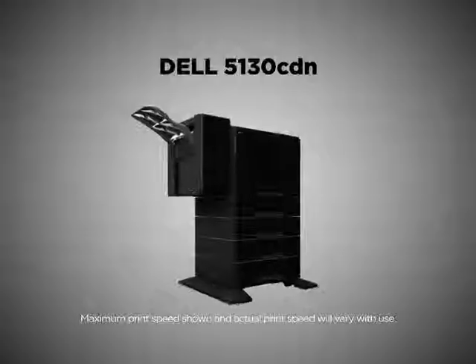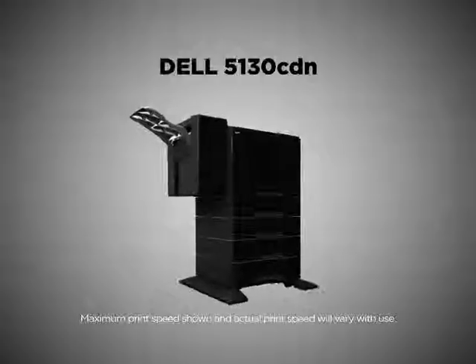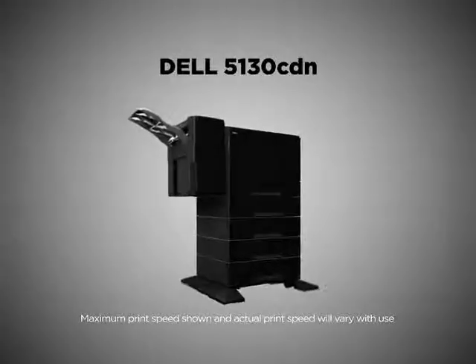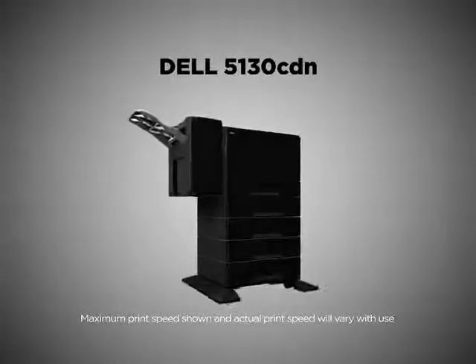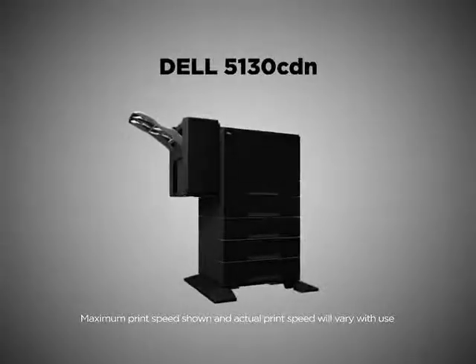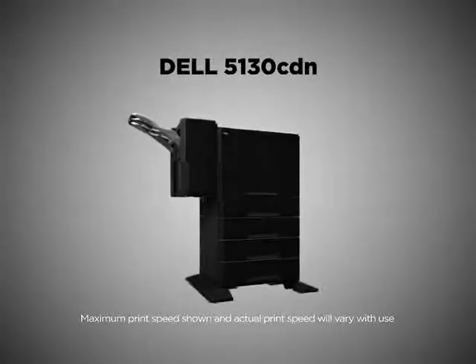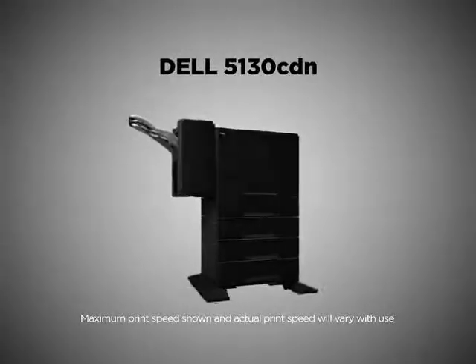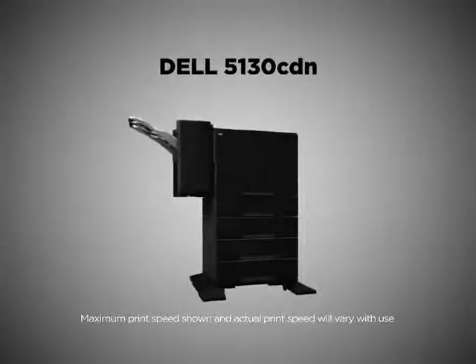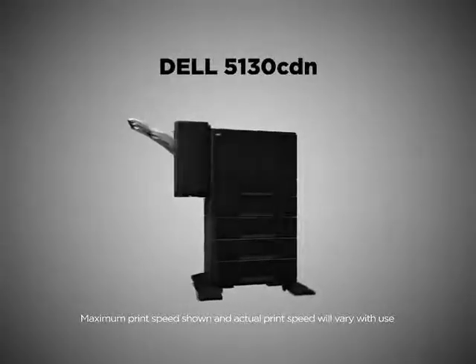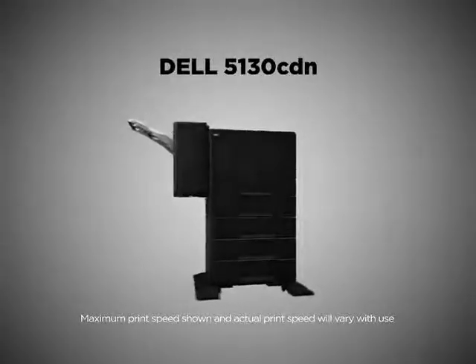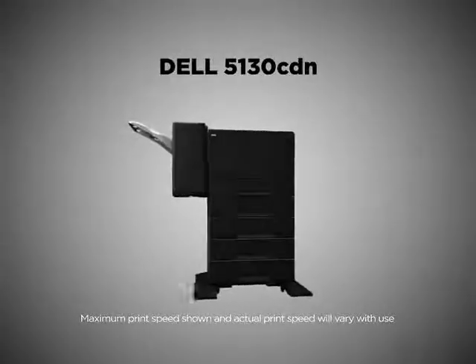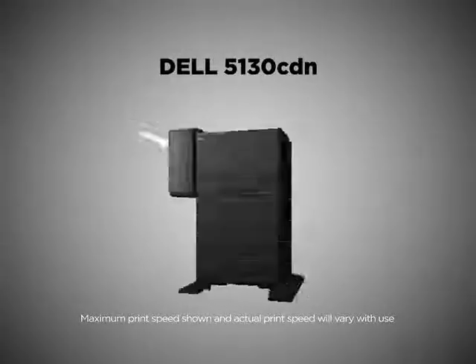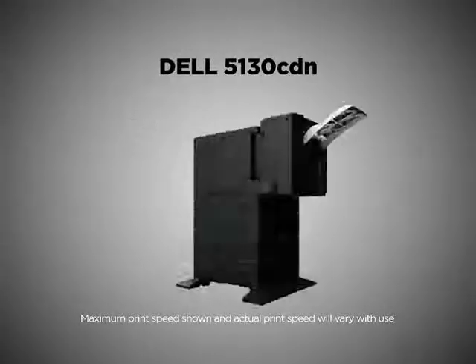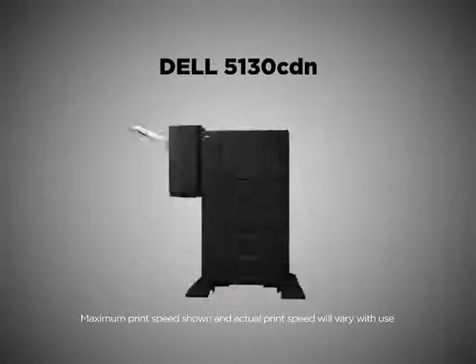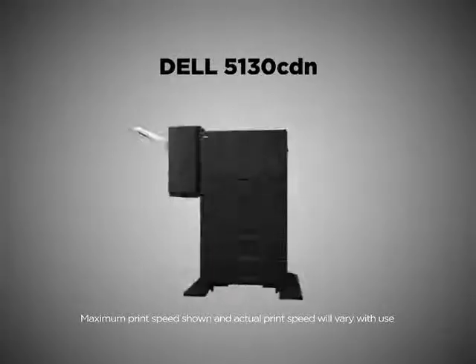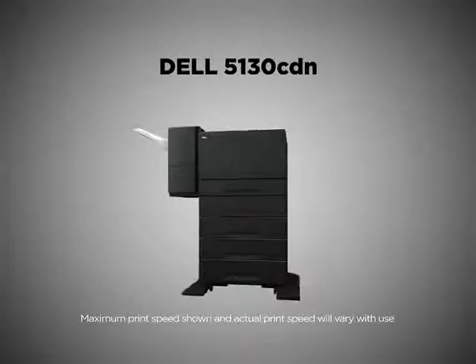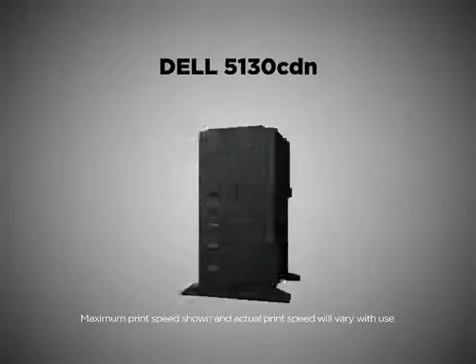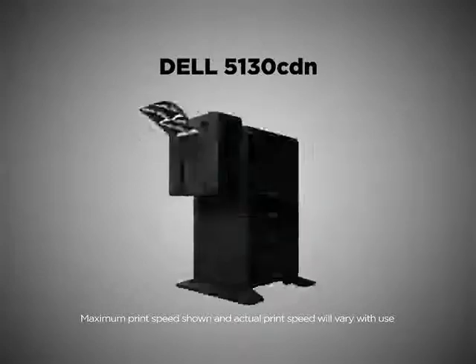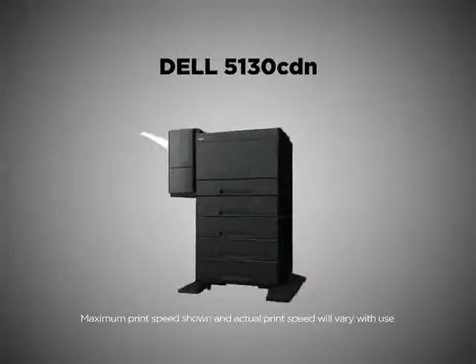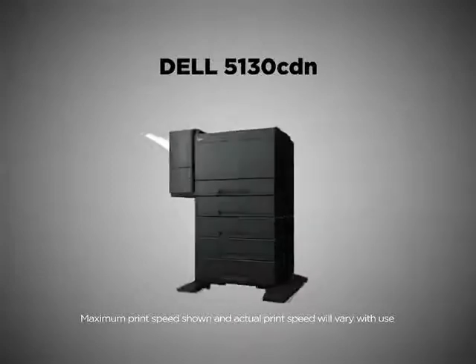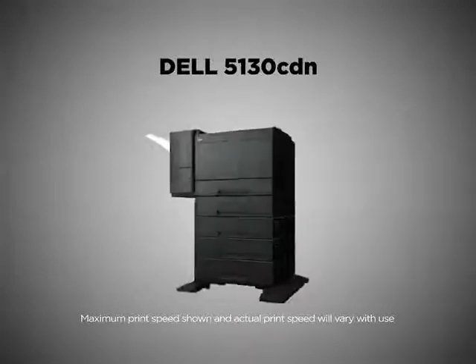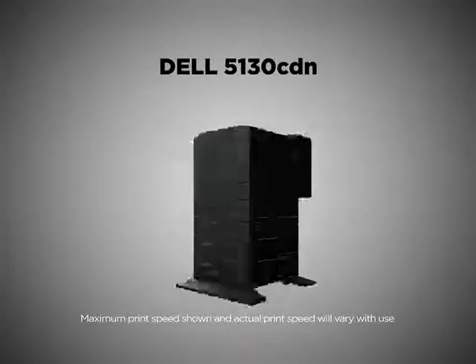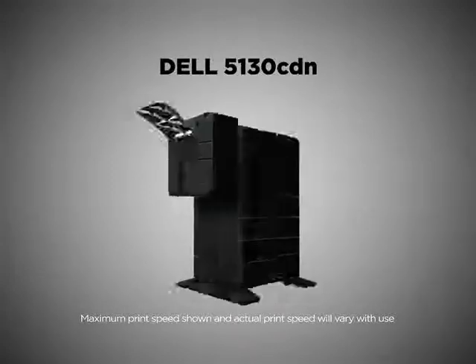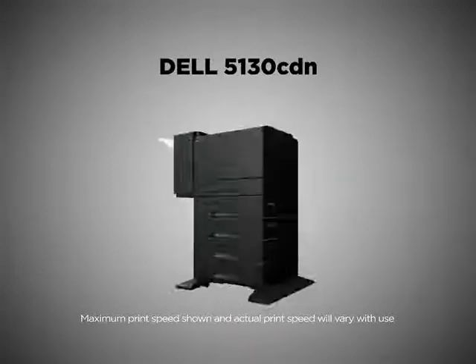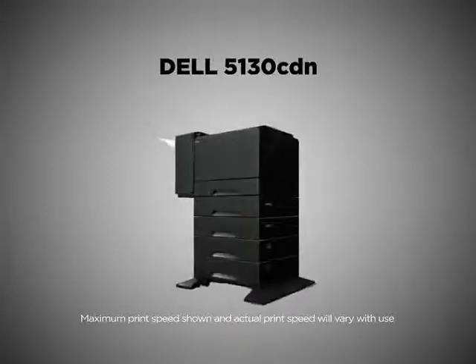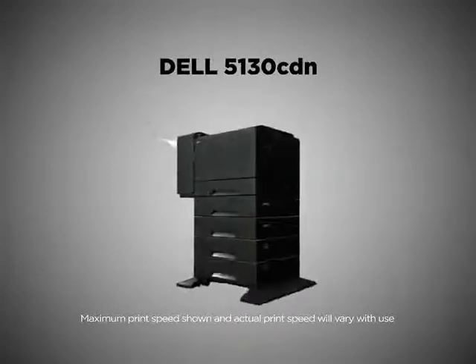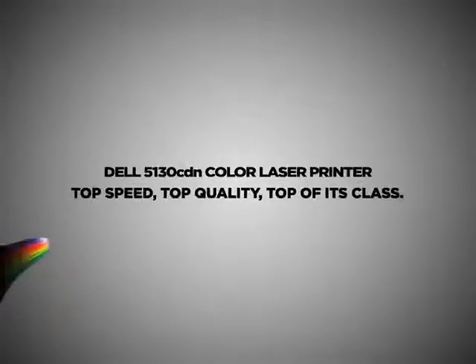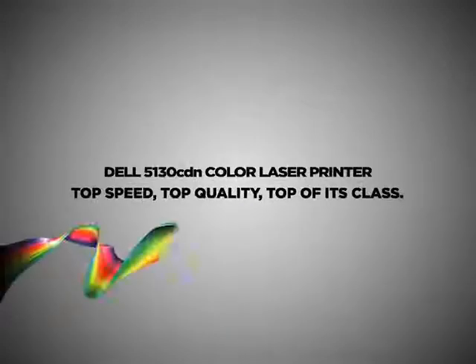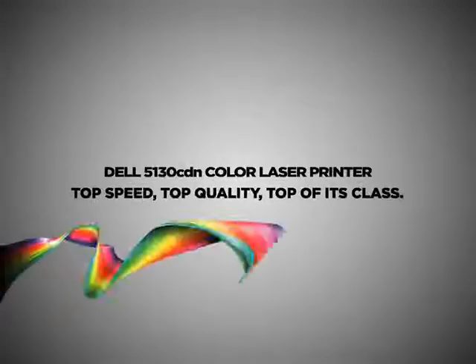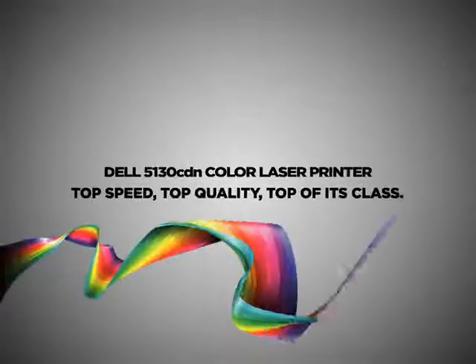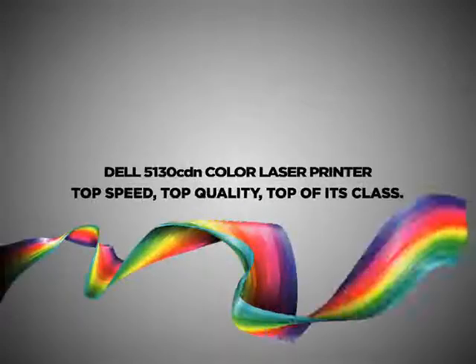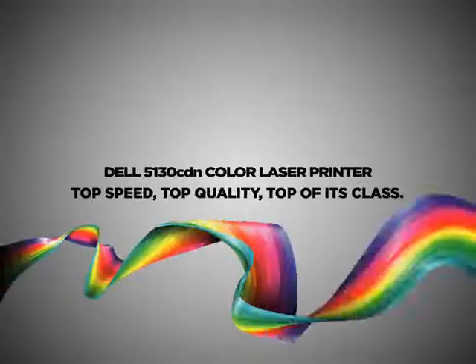Dell 5130 CDN. Top speed. Top quality. Top of its class.